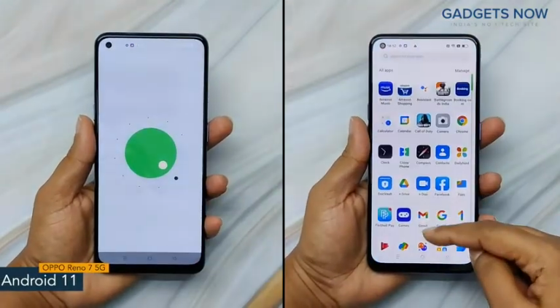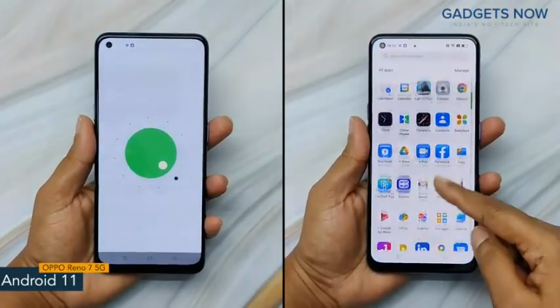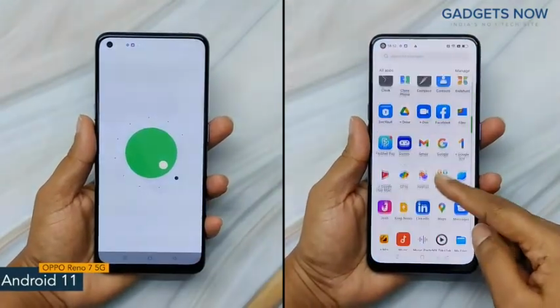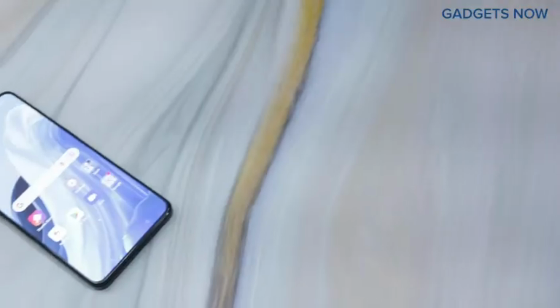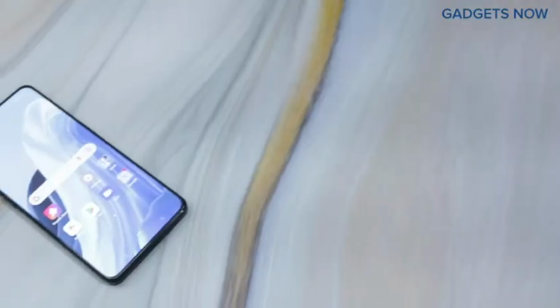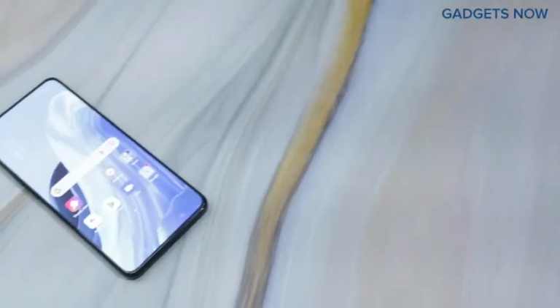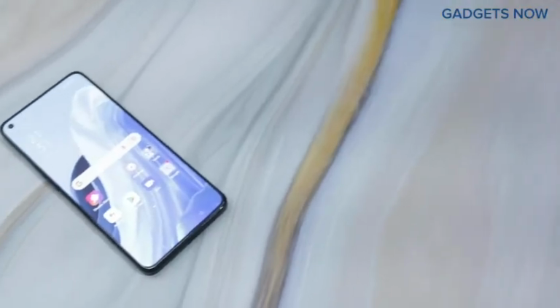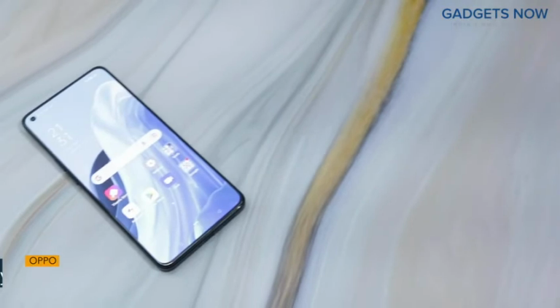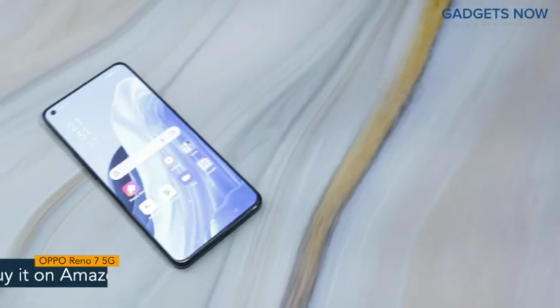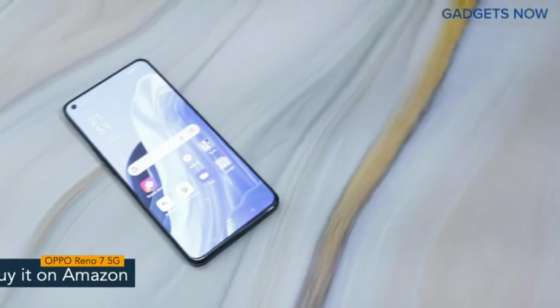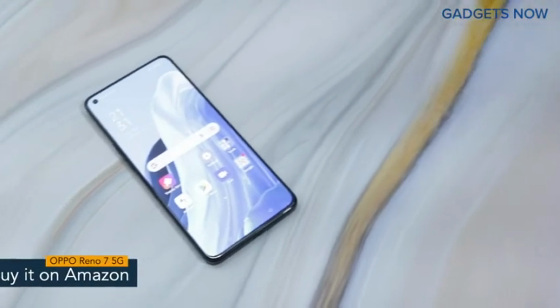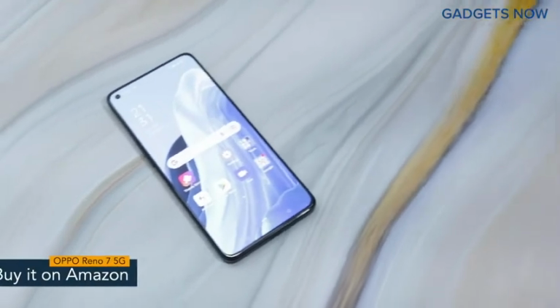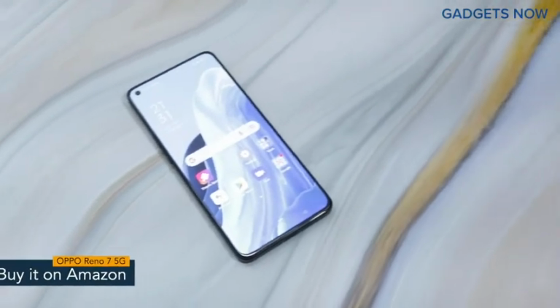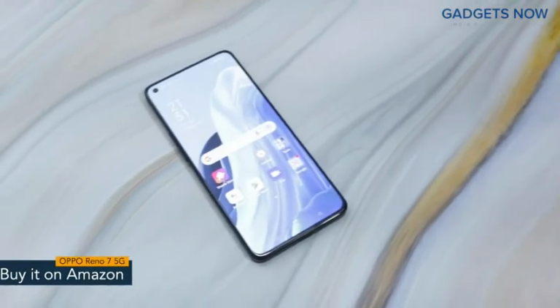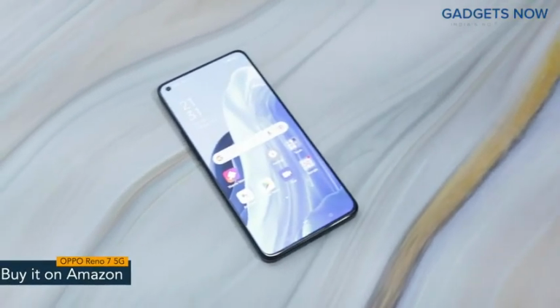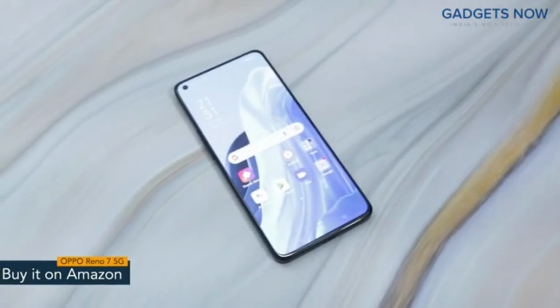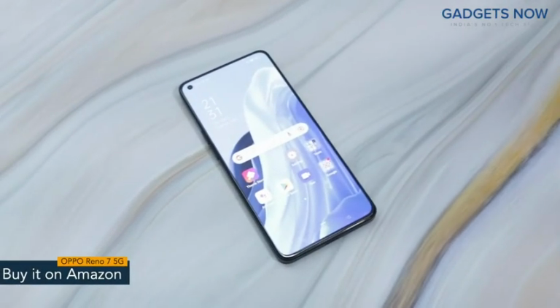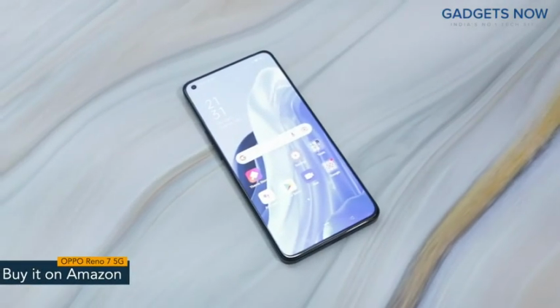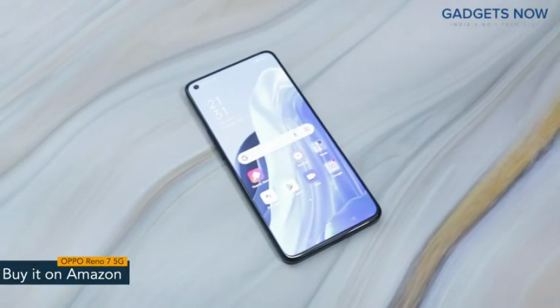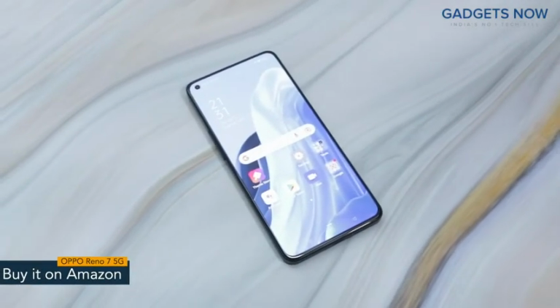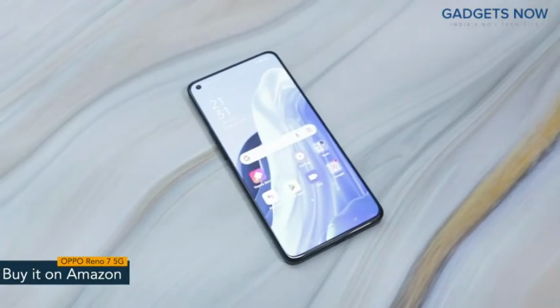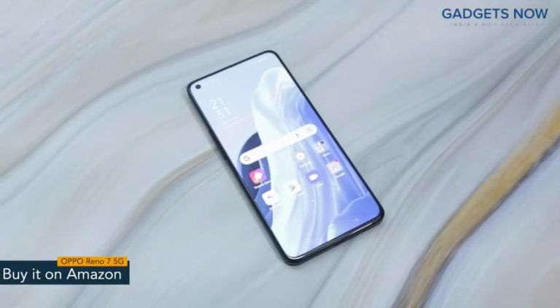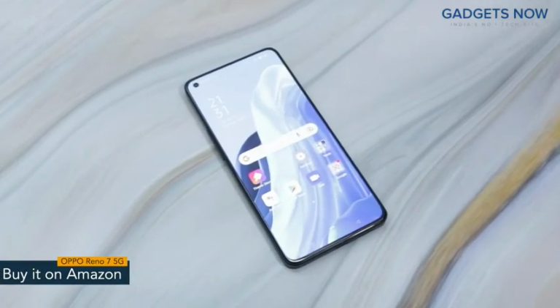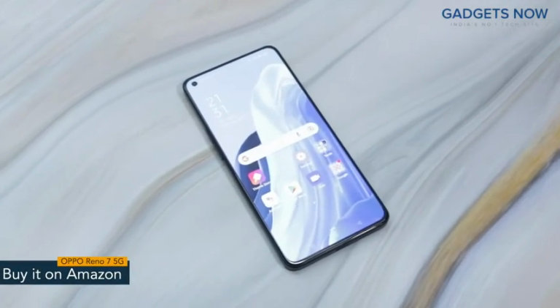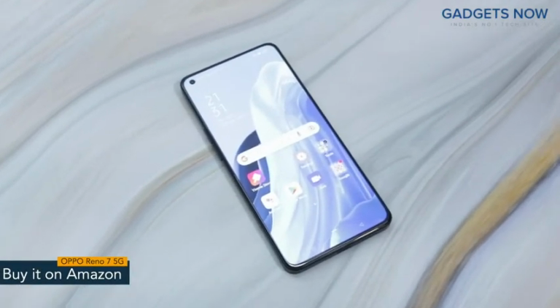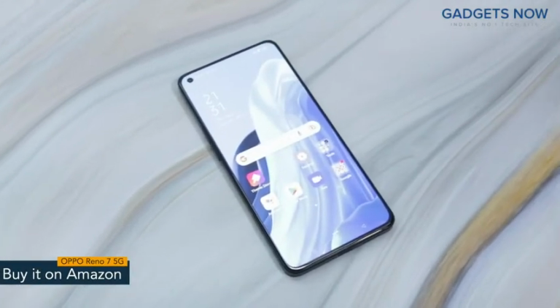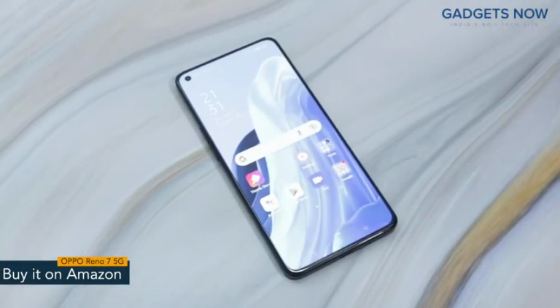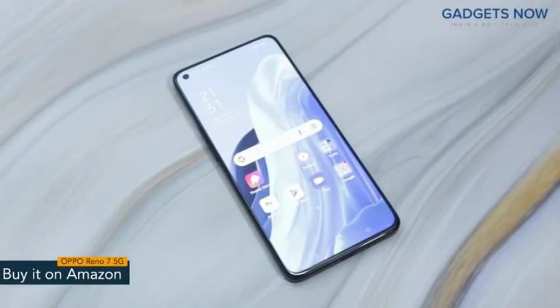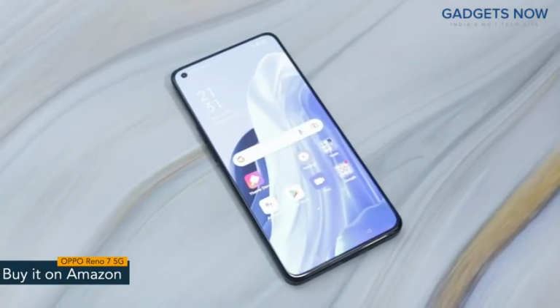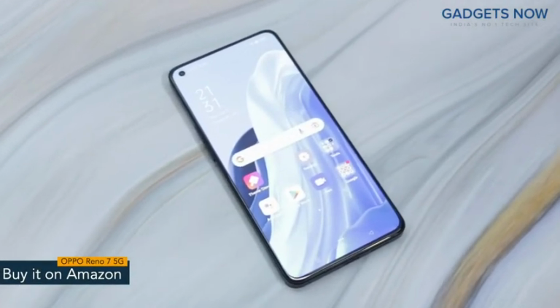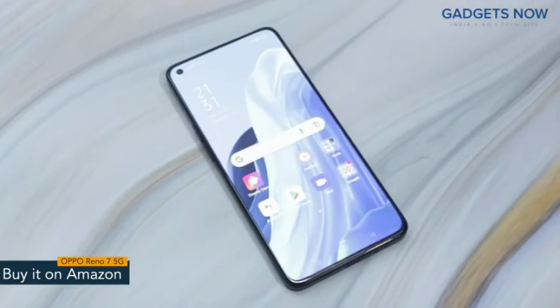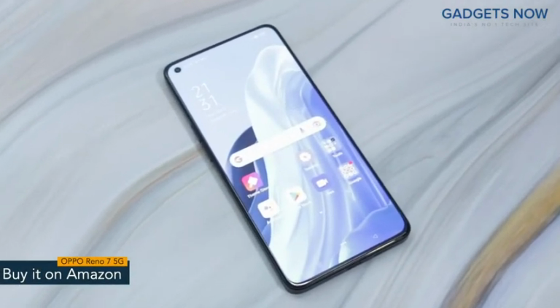So guys, that's it for OPPO Reno7 5G. Thank you so much for watching this video.